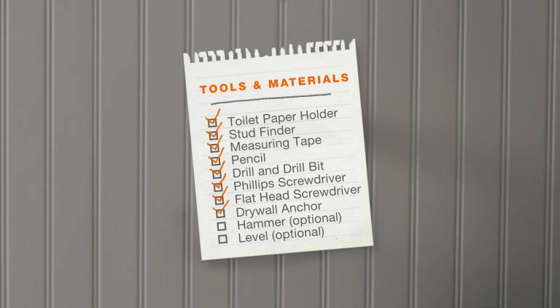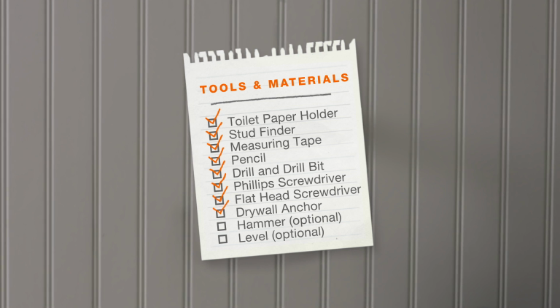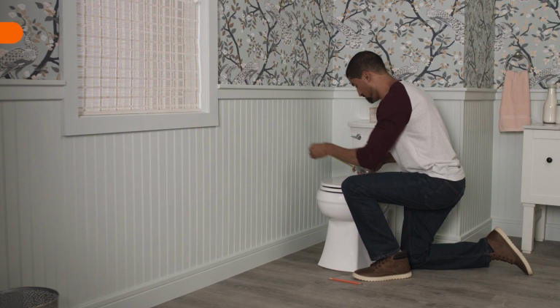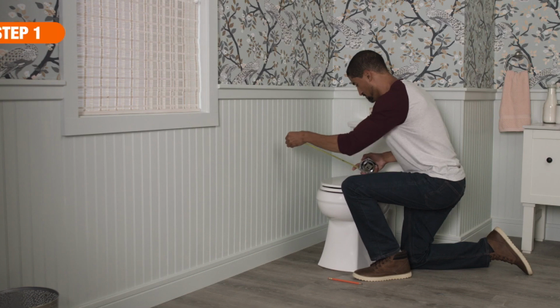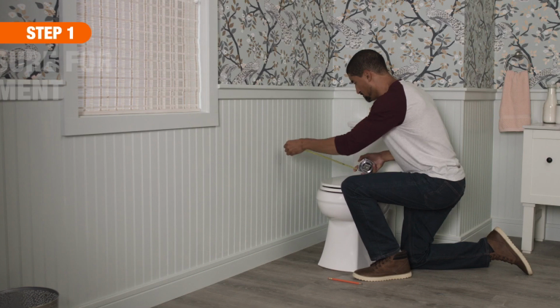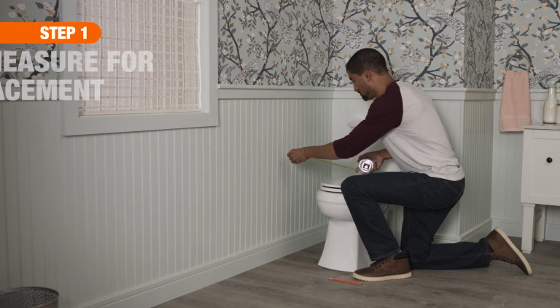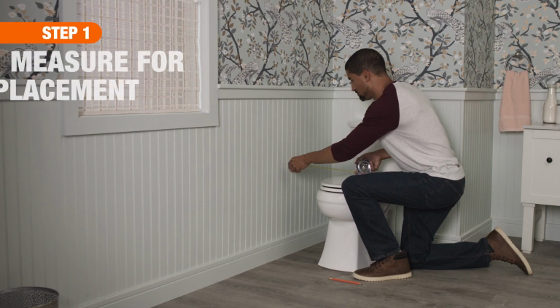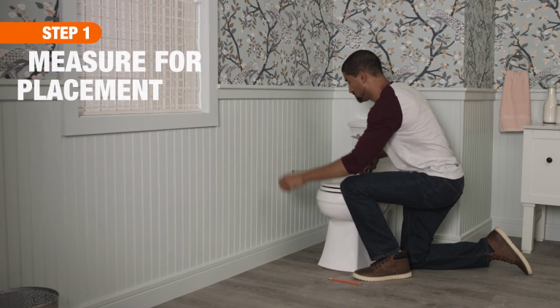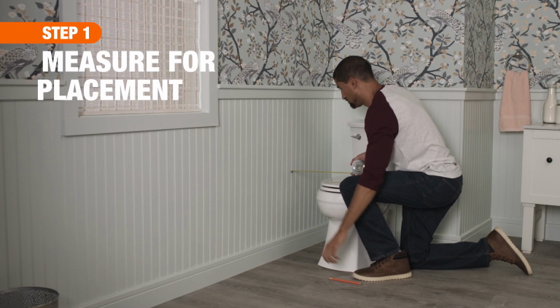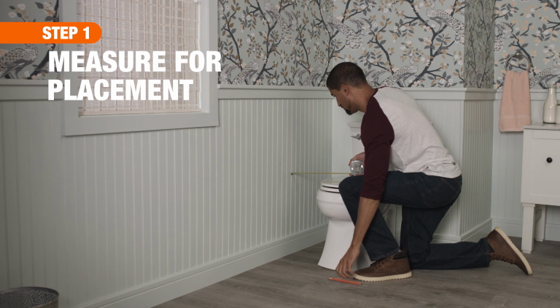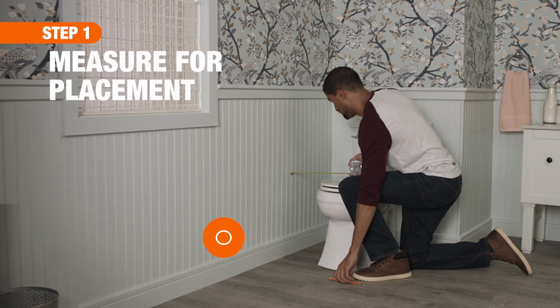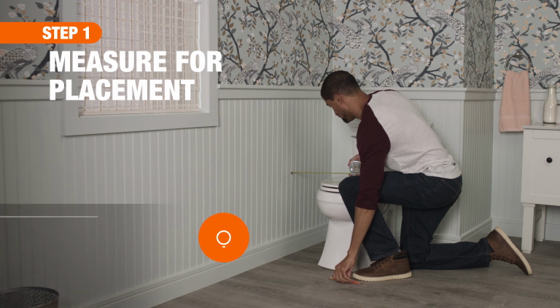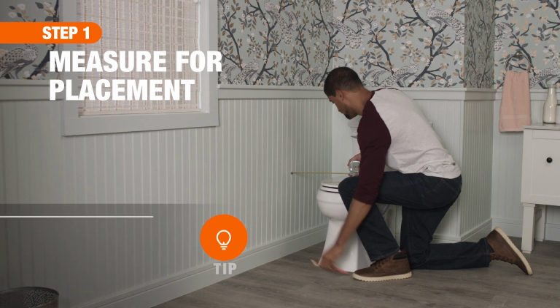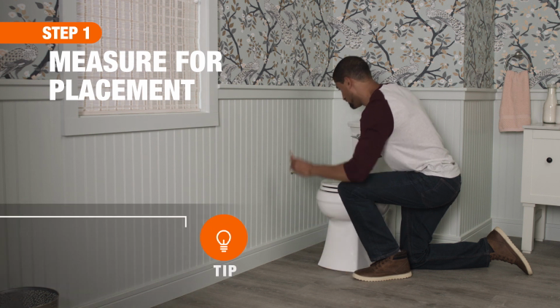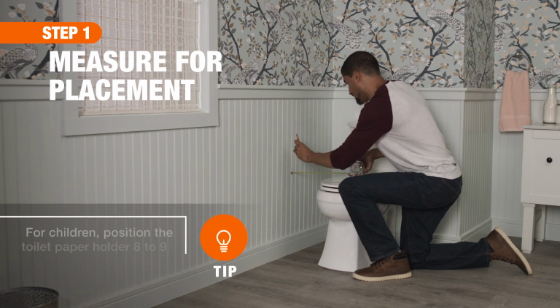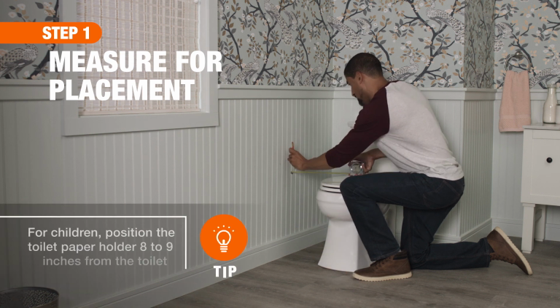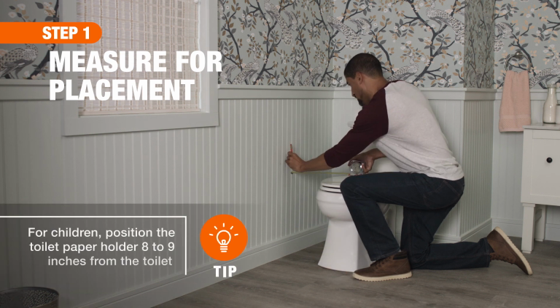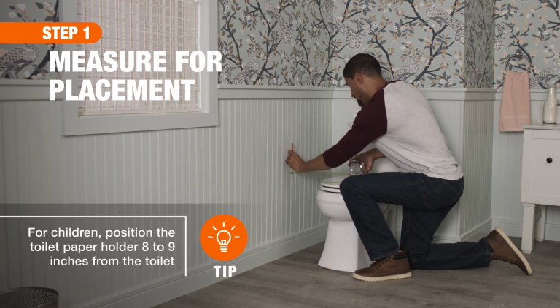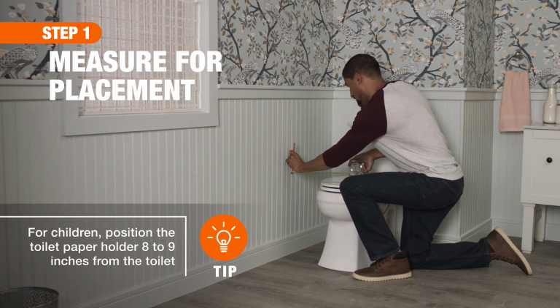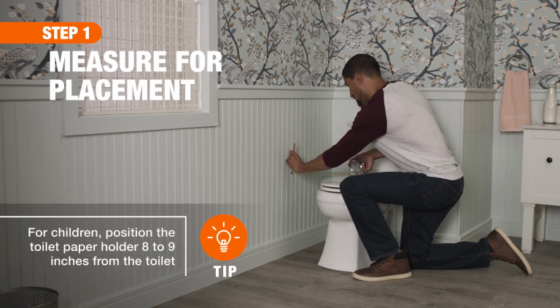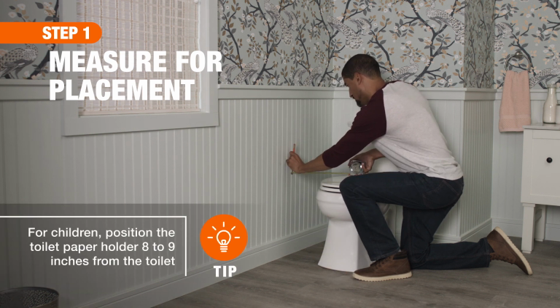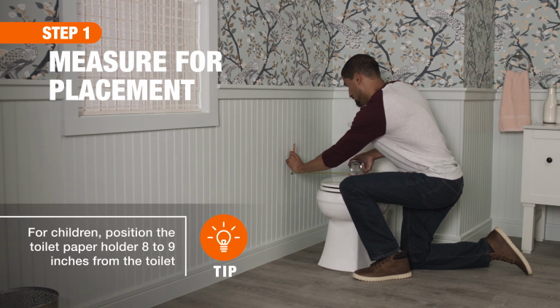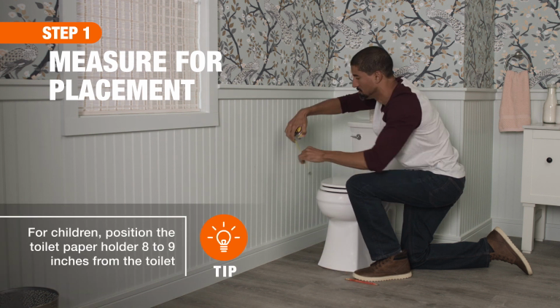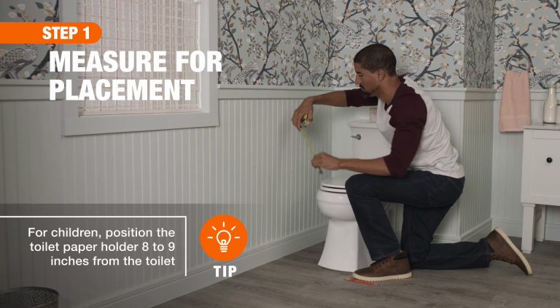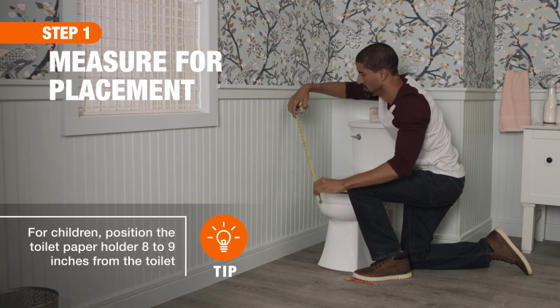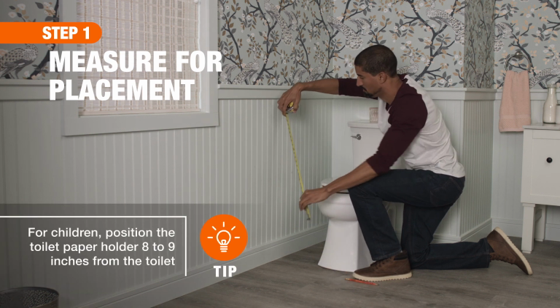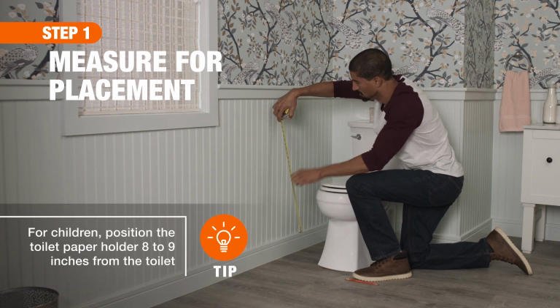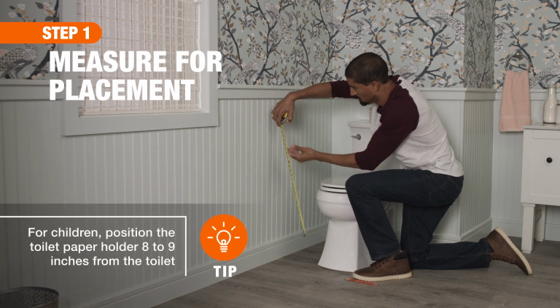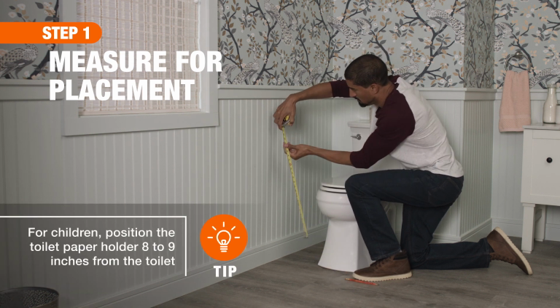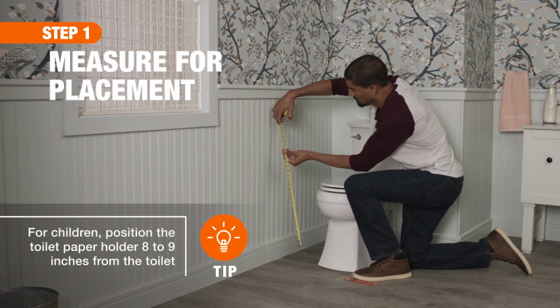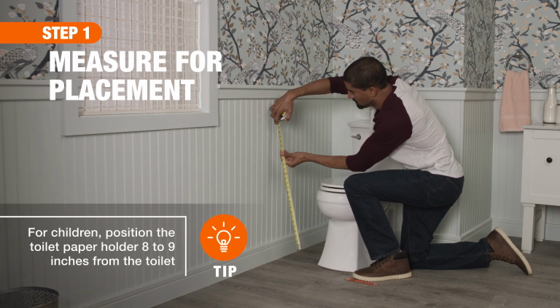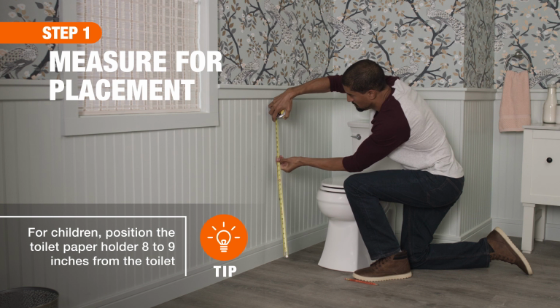First, mark the wall for installation. The ideal location is 10 to 12 inches from the toilet and 26 inches from the floor.